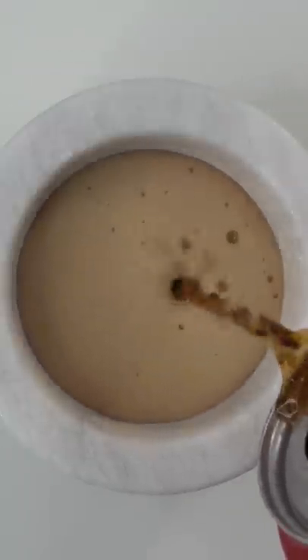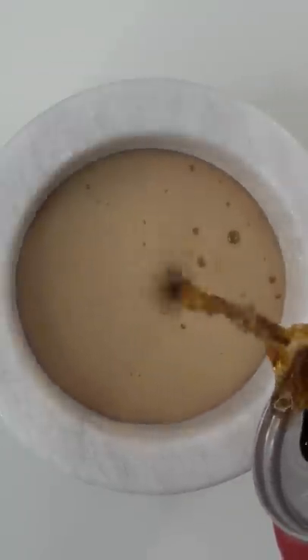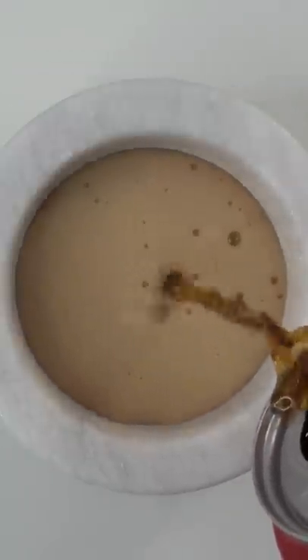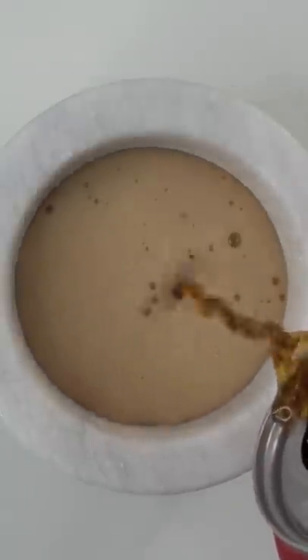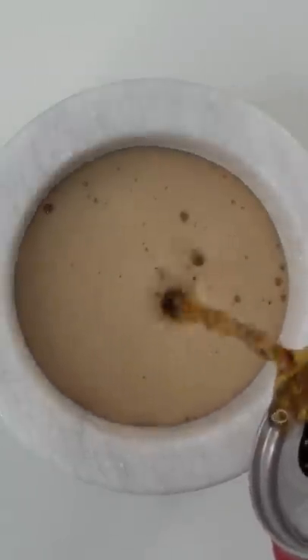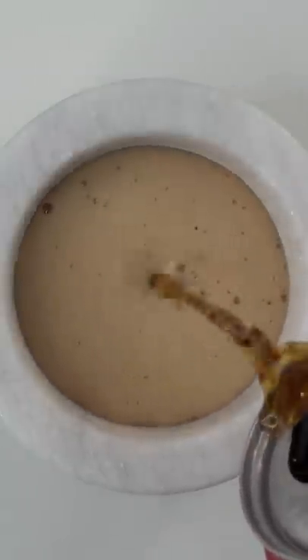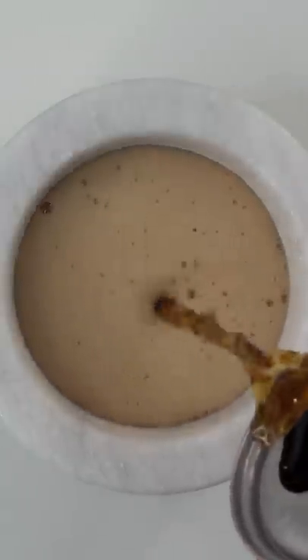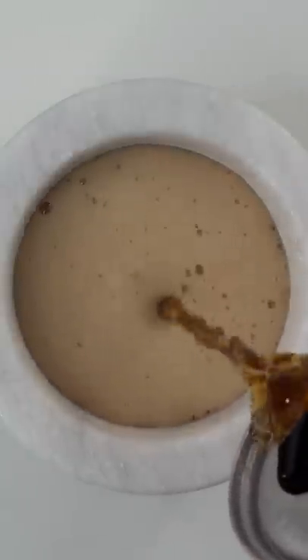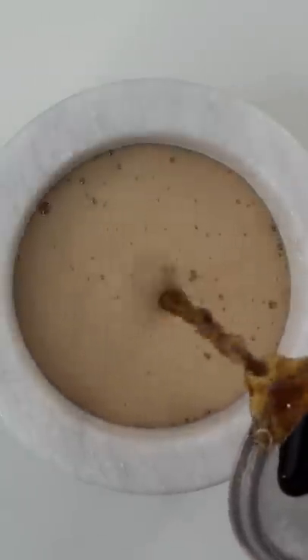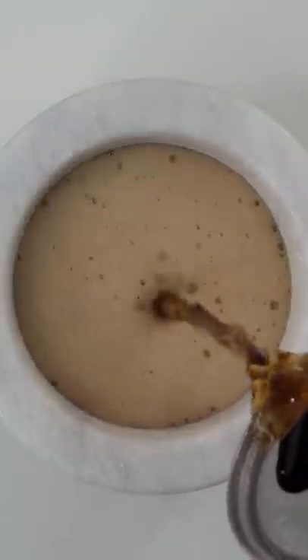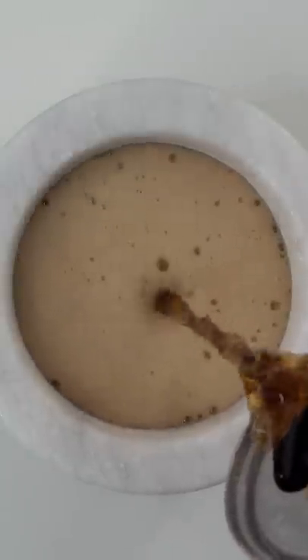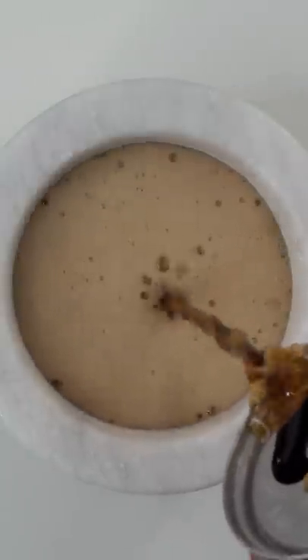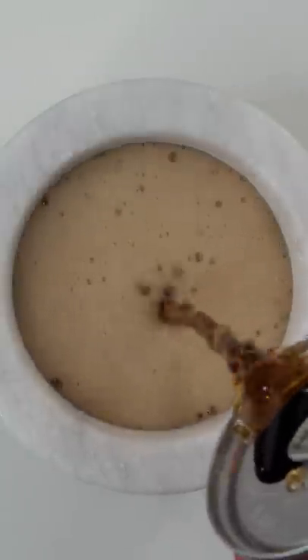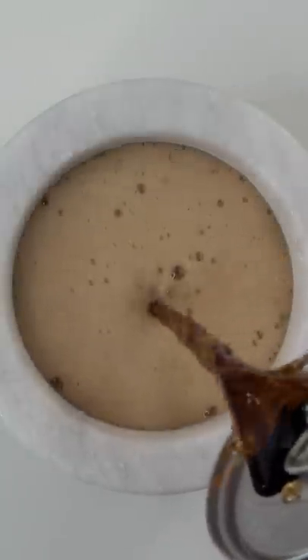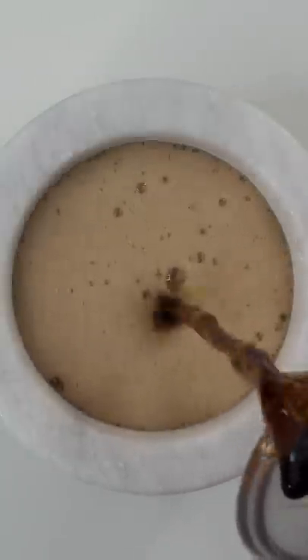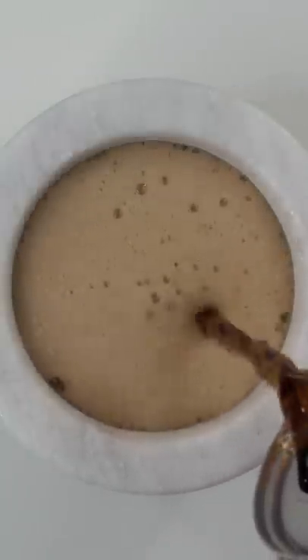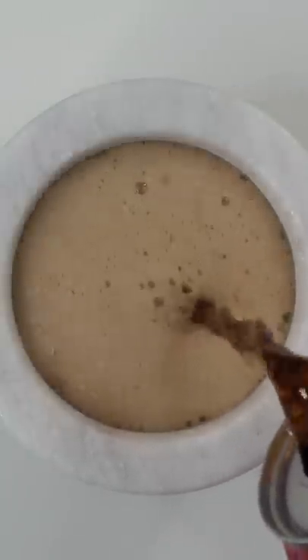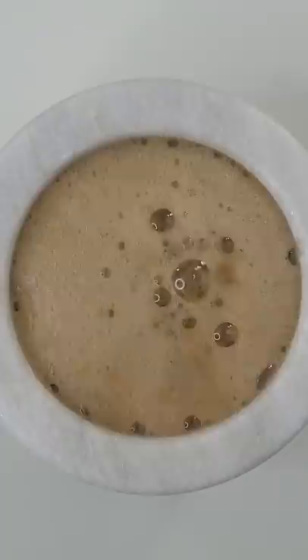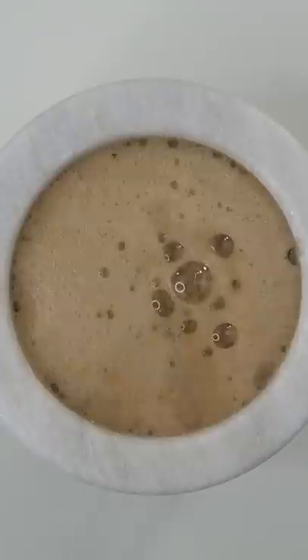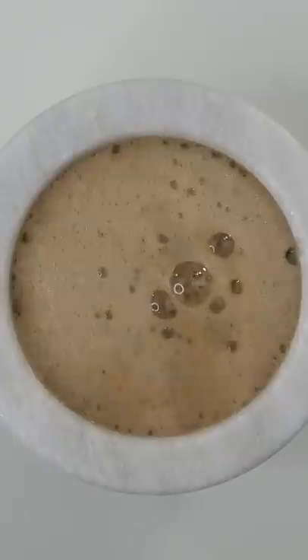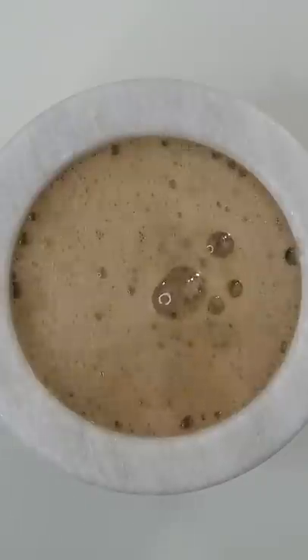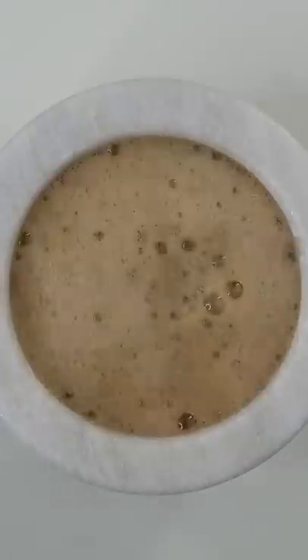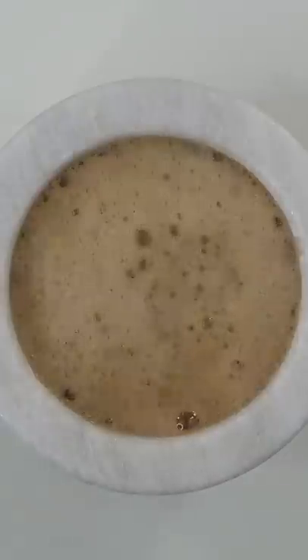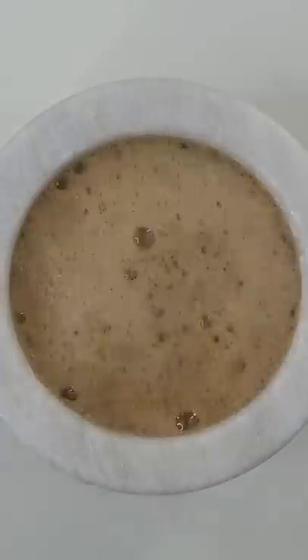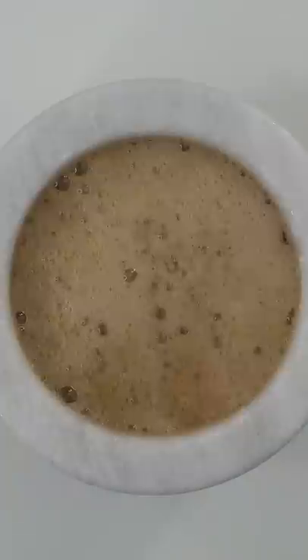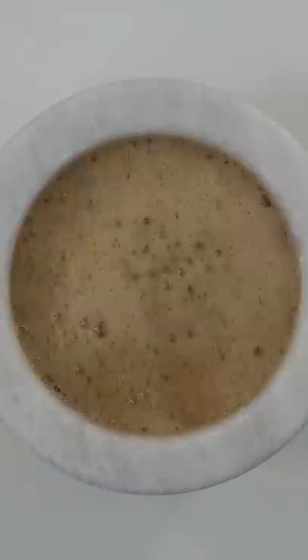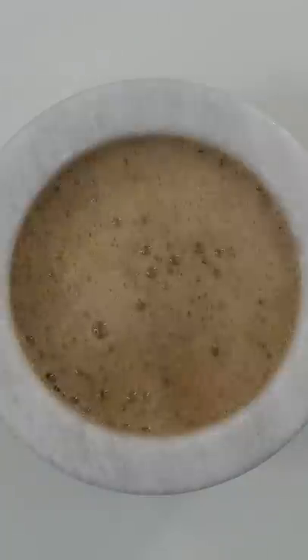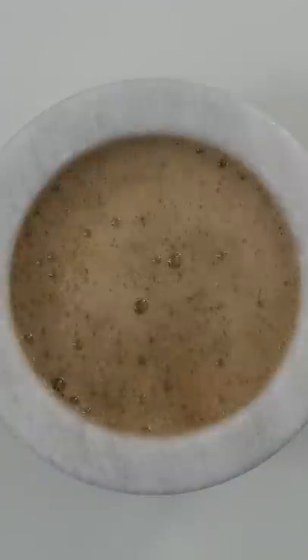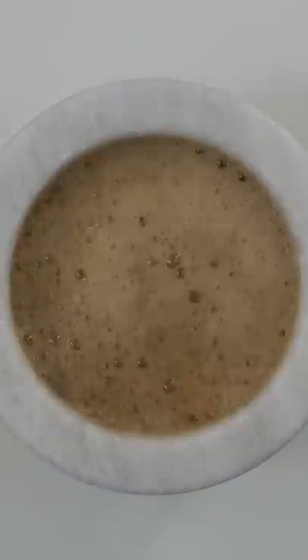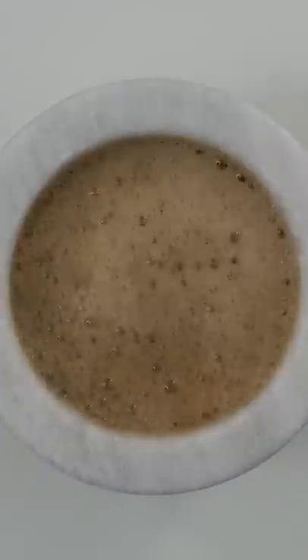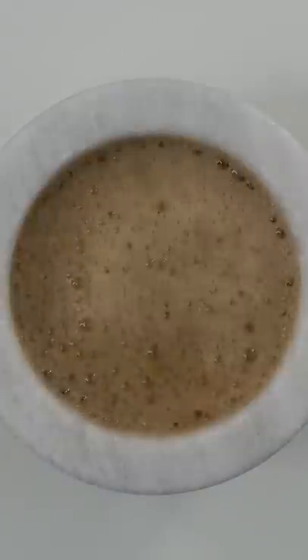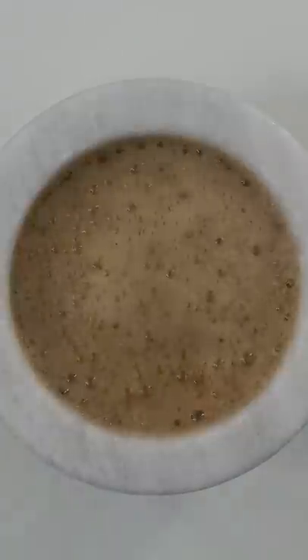We're going to use about one-fourth of the can. Oh, that sounds satisfying. Now I'm thirsty.